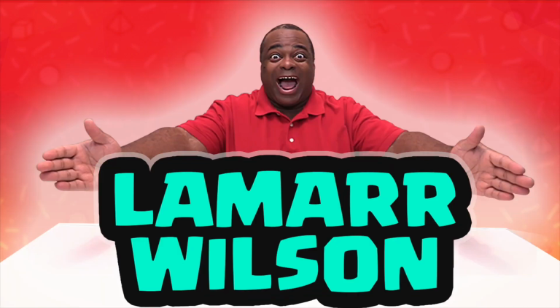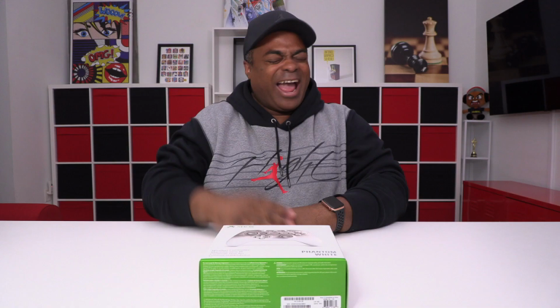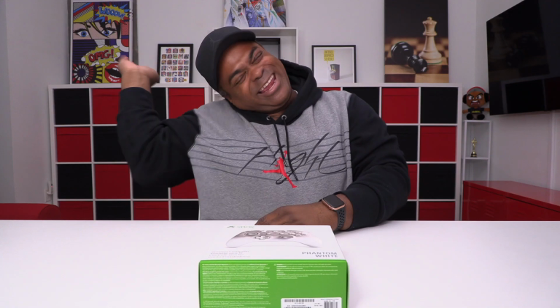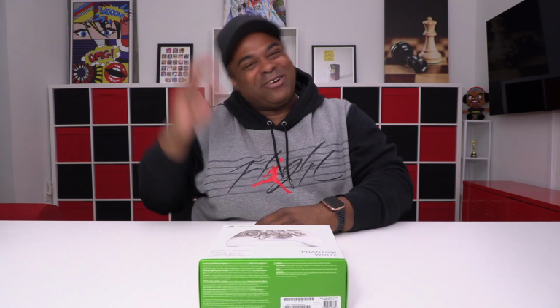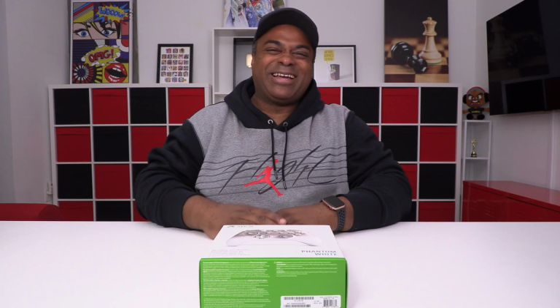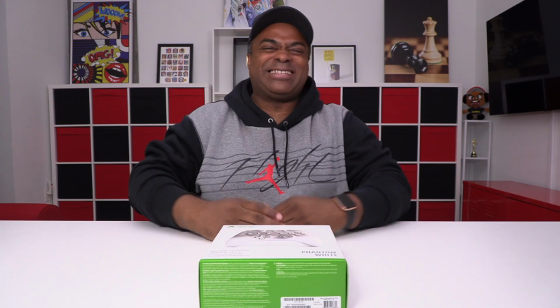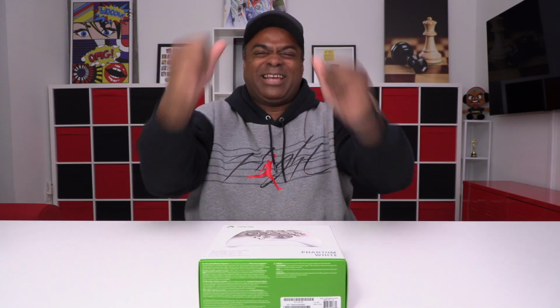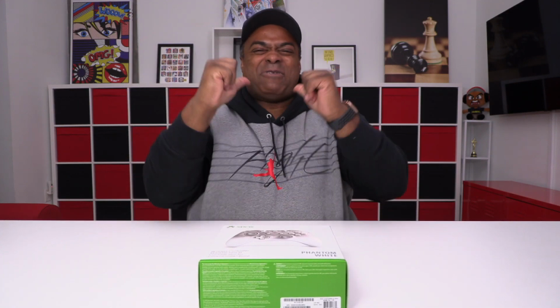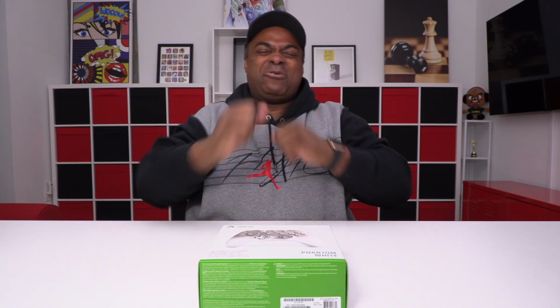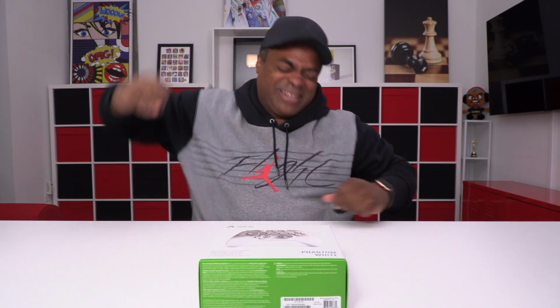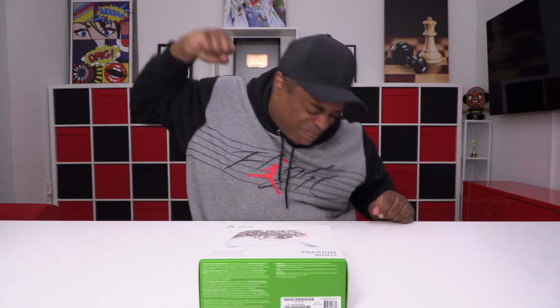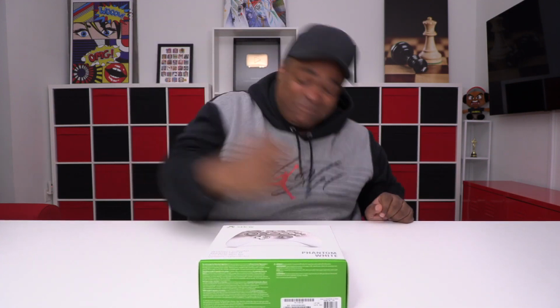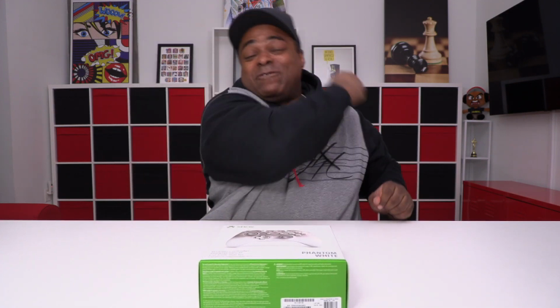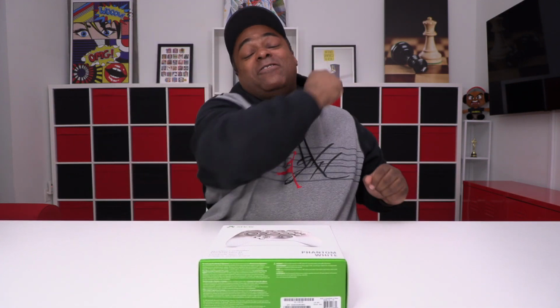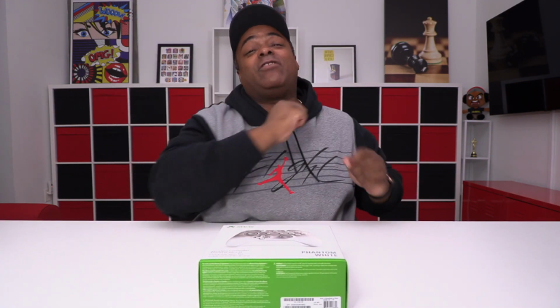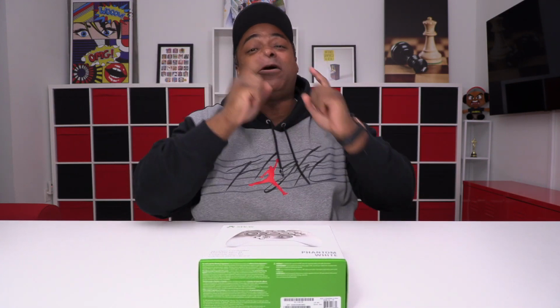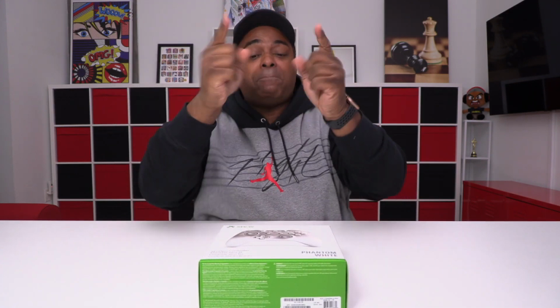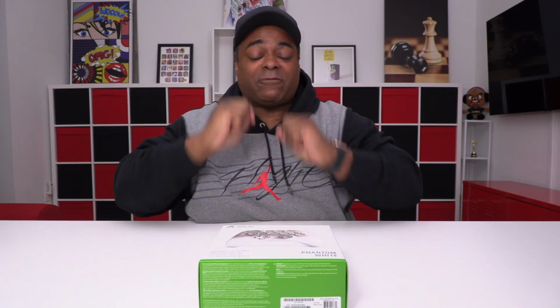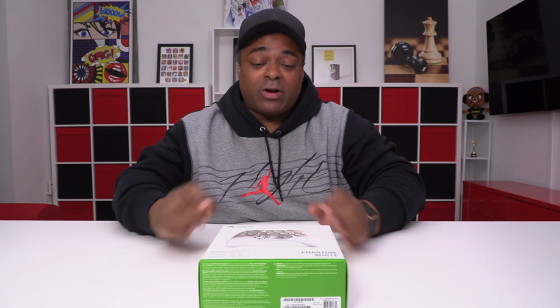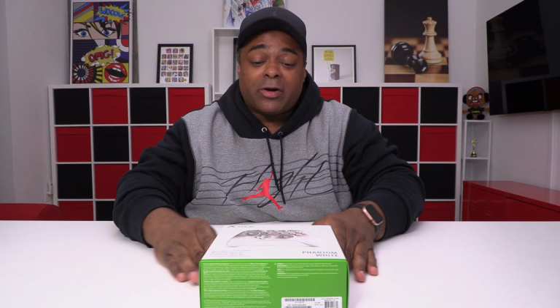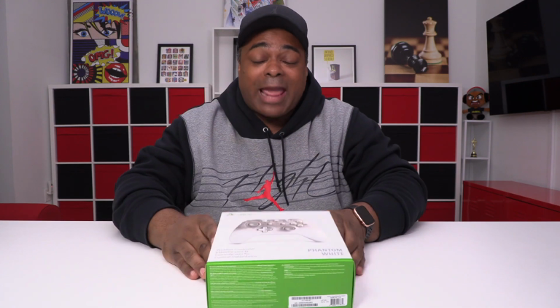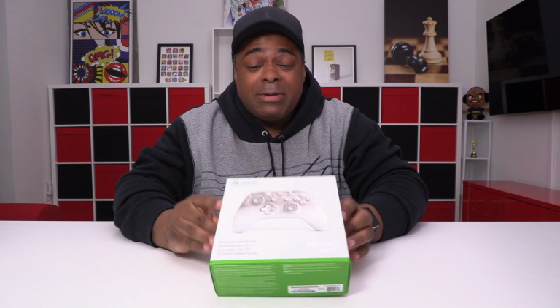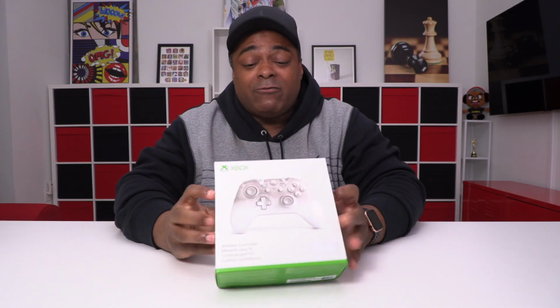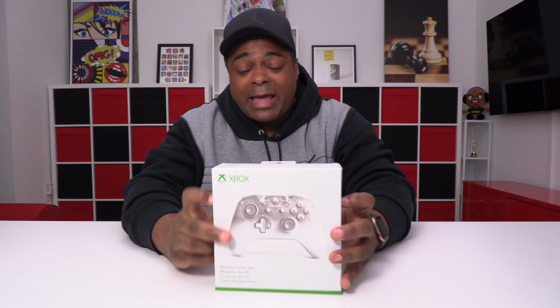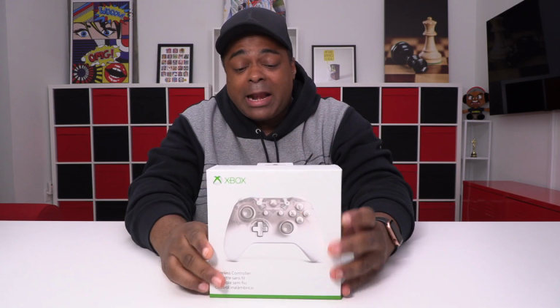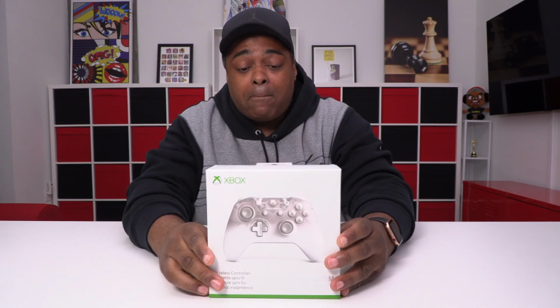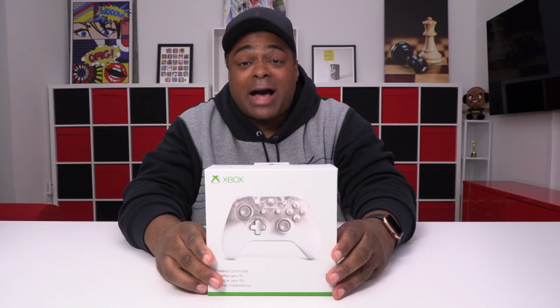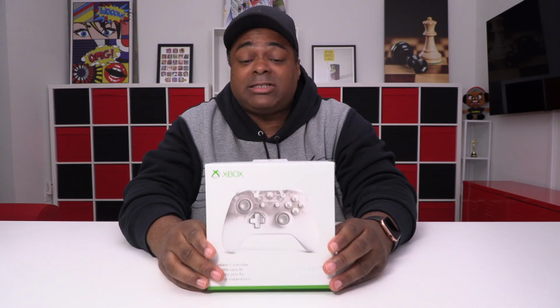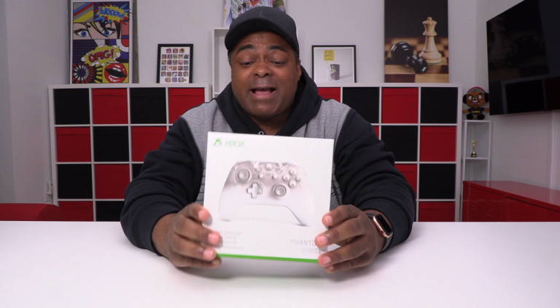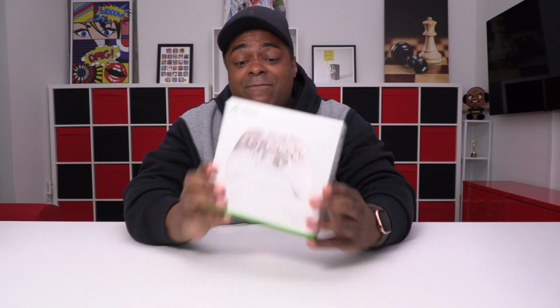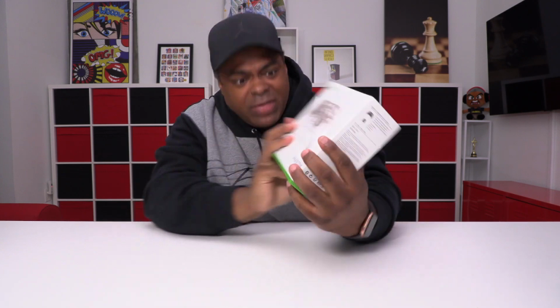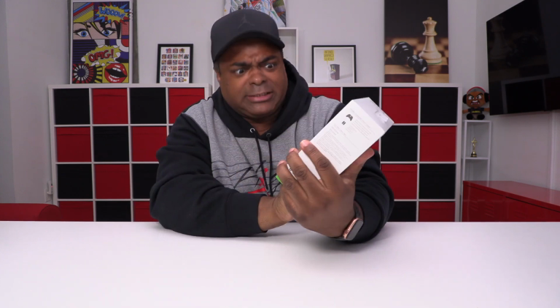How you doing? Good to see you! Lamar Wilson here back with another video, back with another gaming-related unboxing.